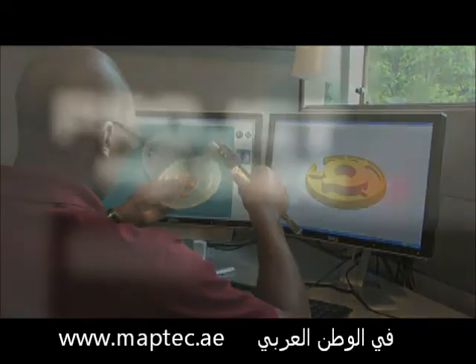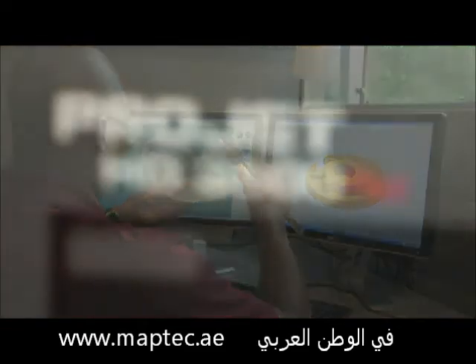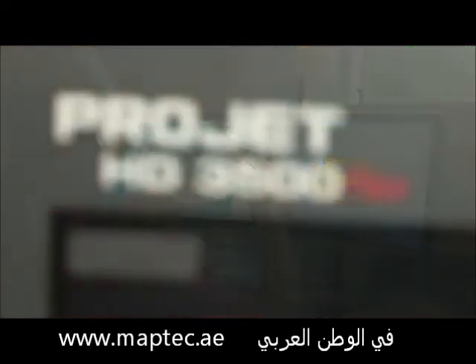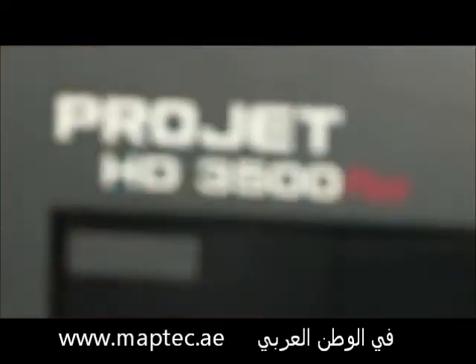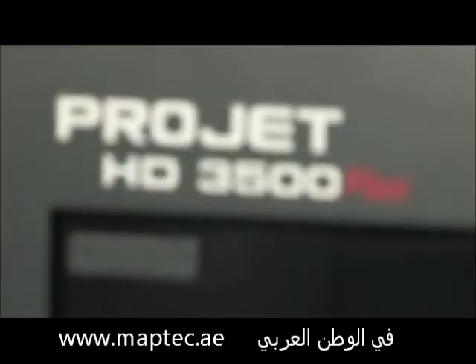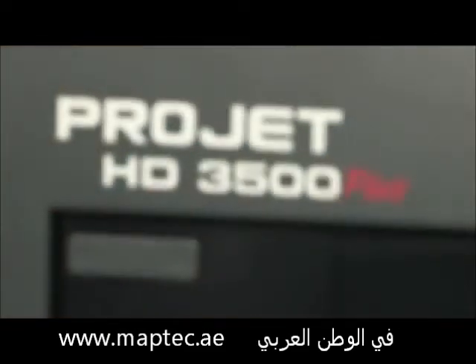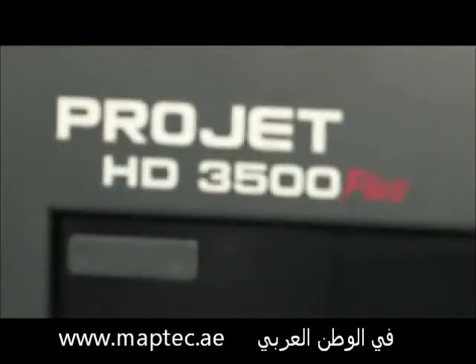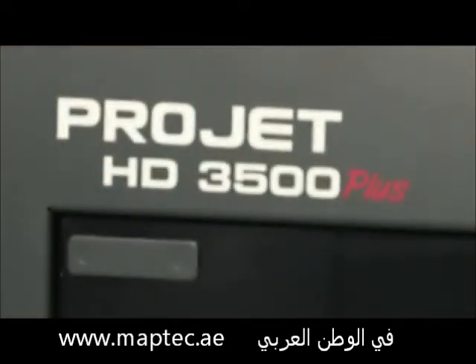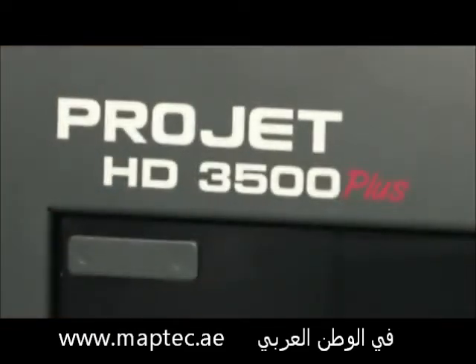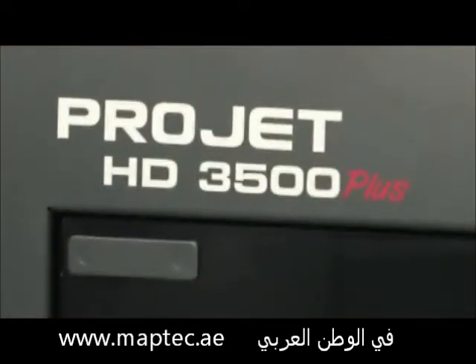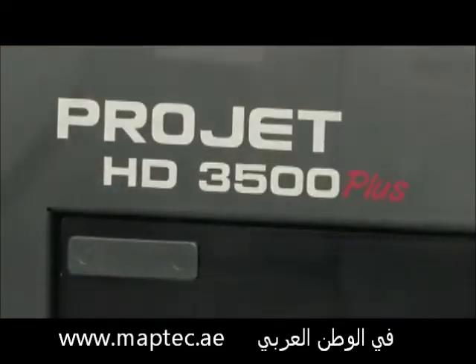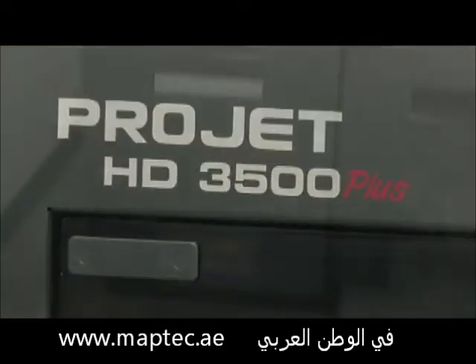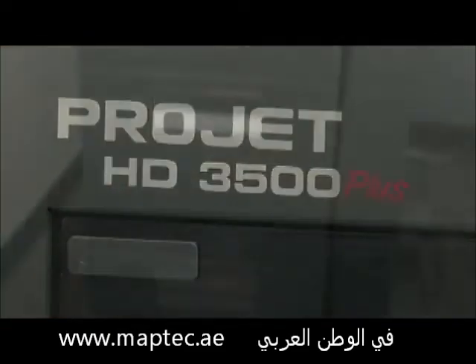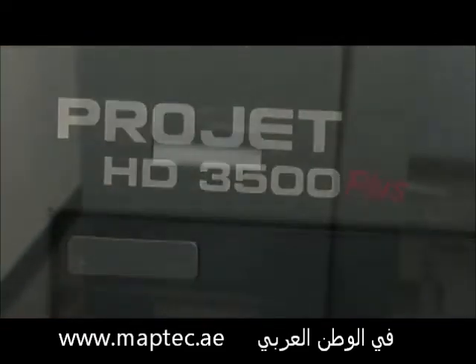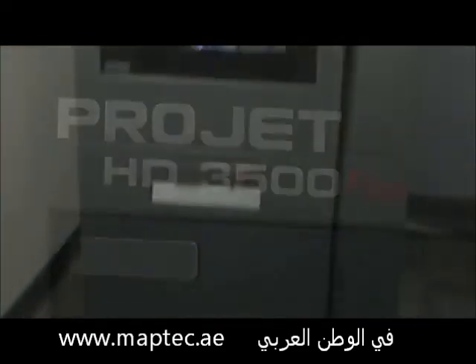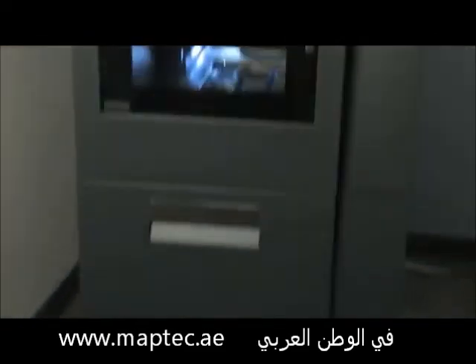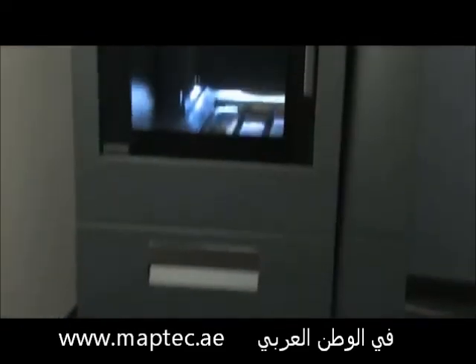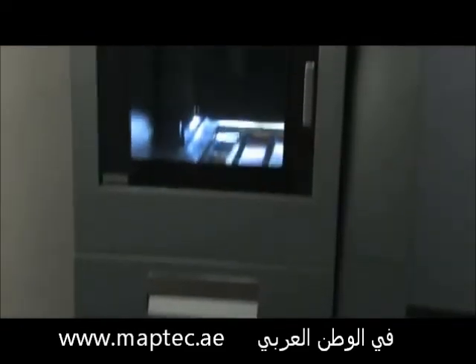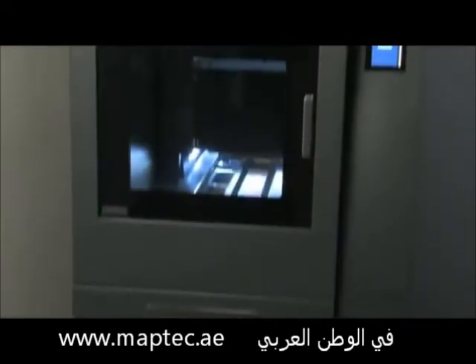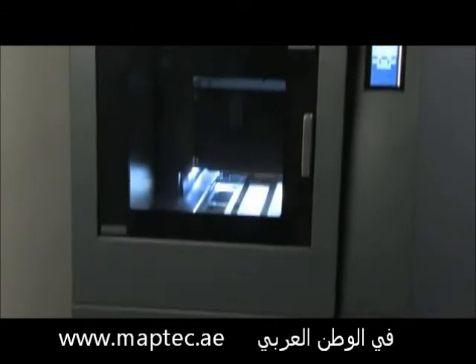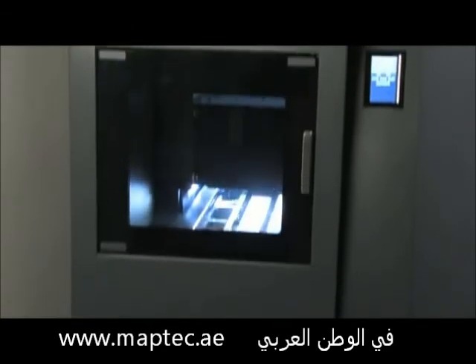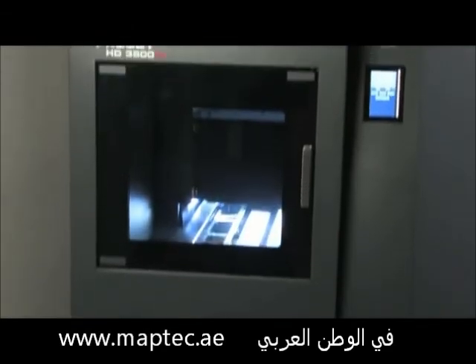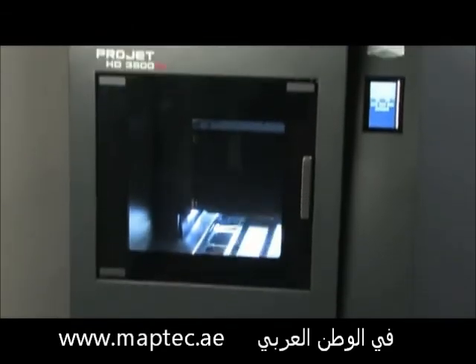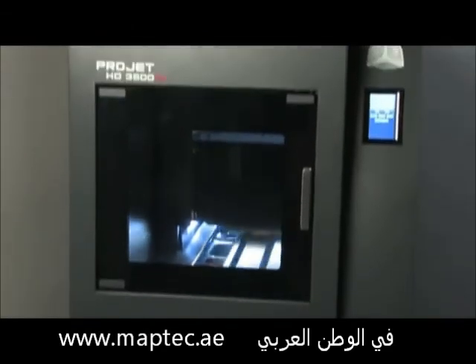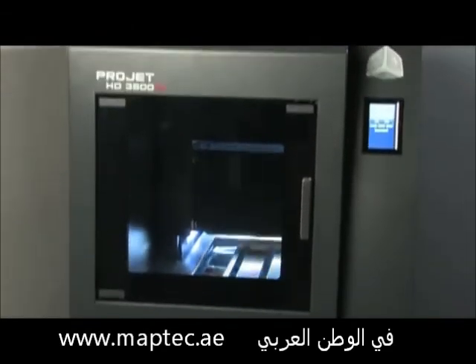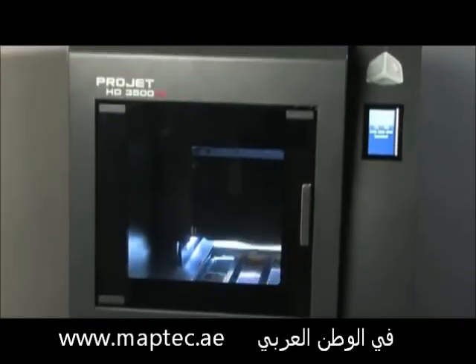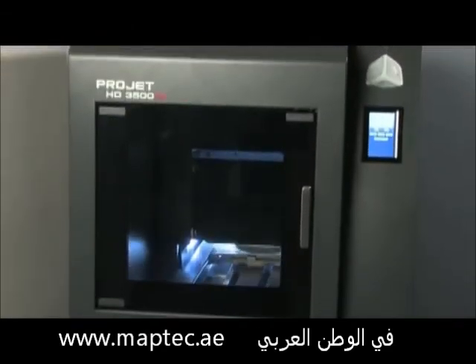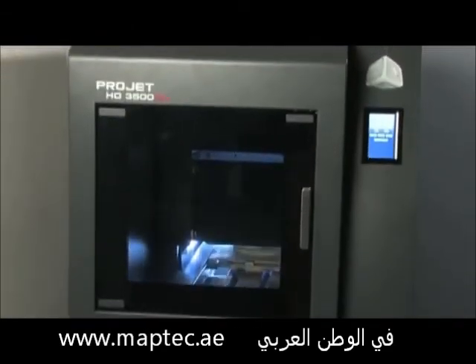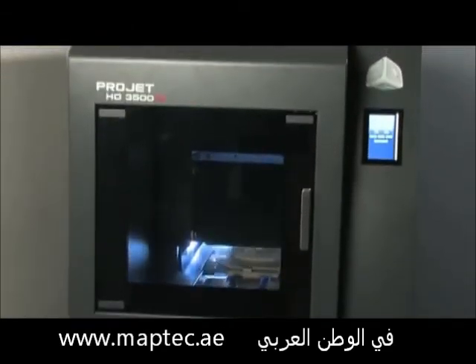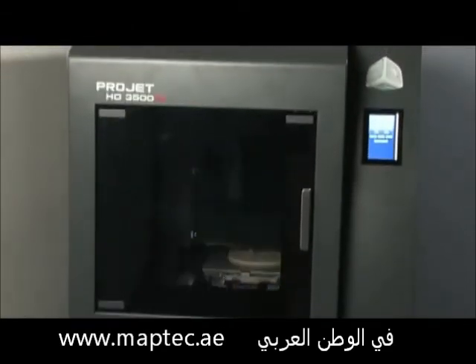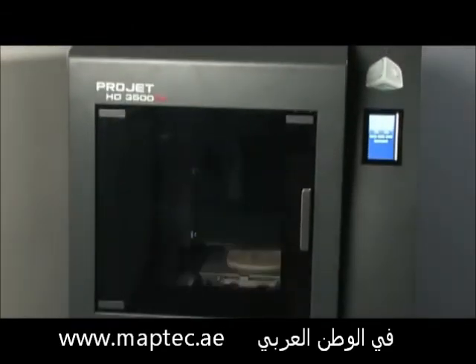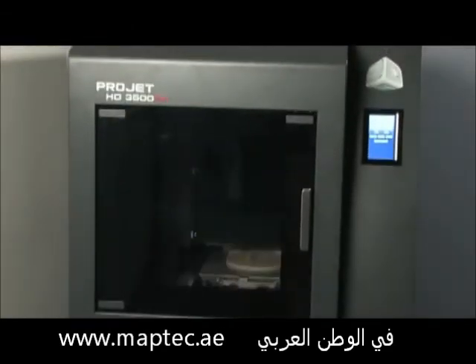The ProJet 3500 series is all about precision, productivity, and ease of use.